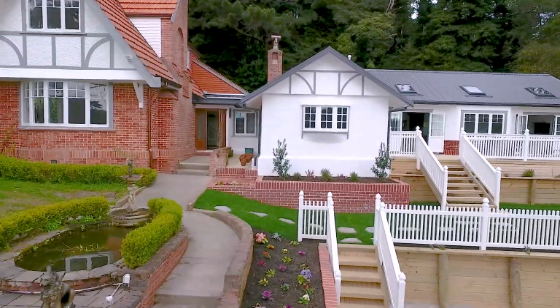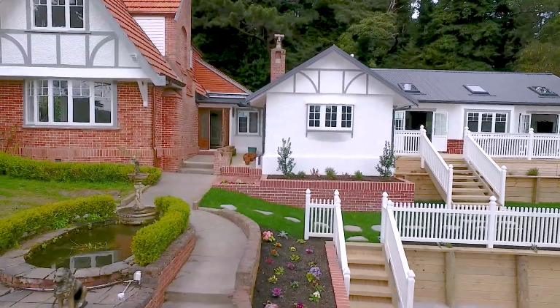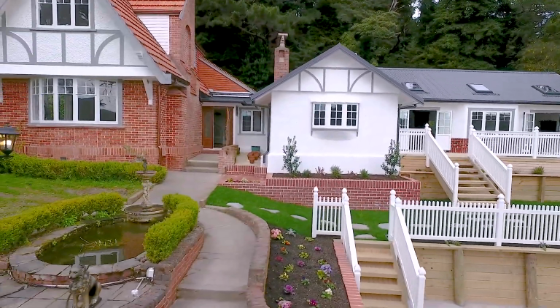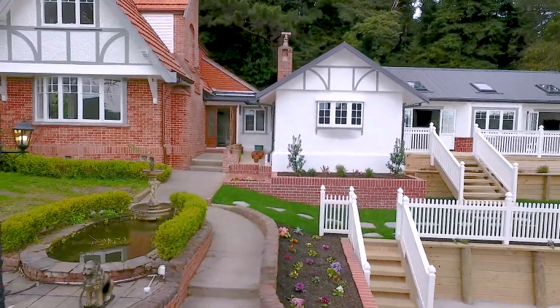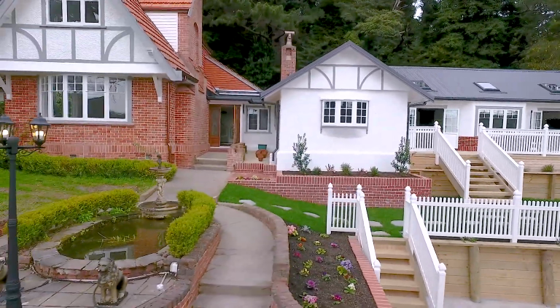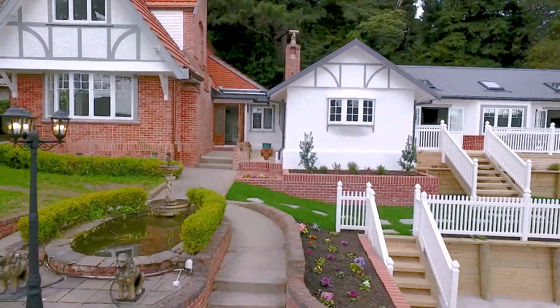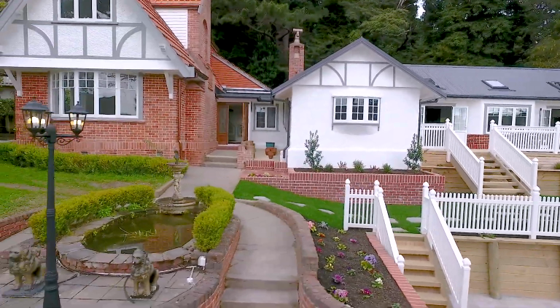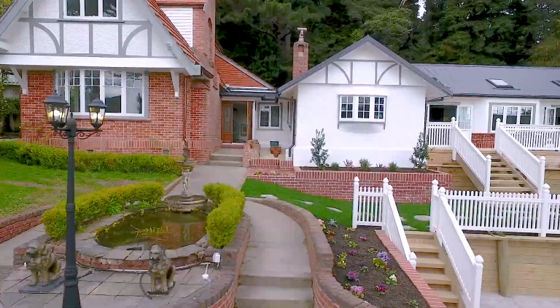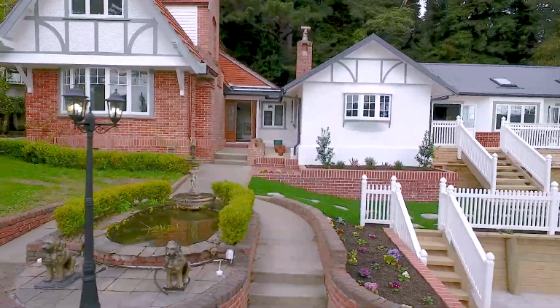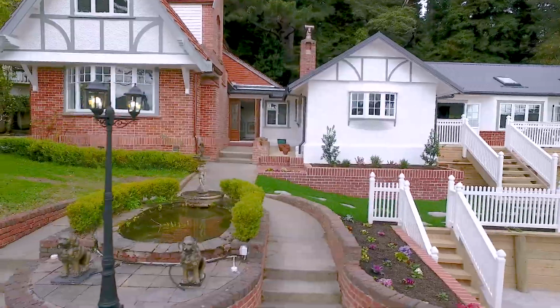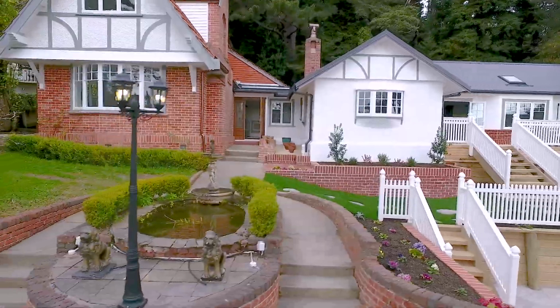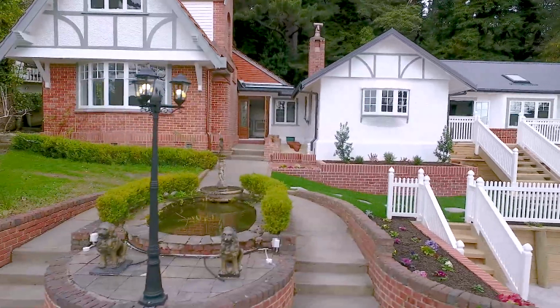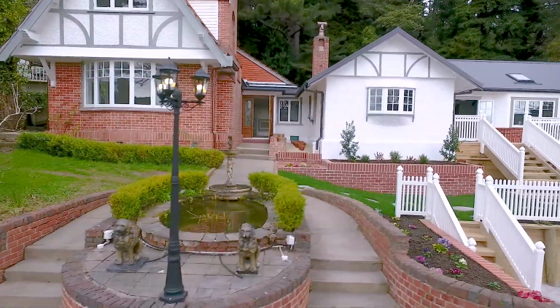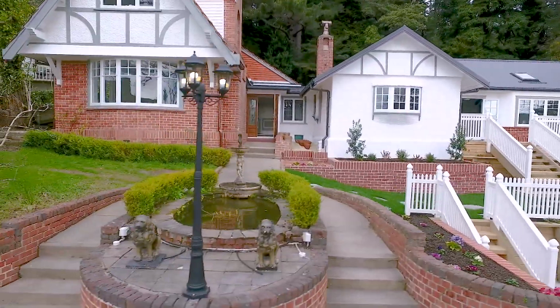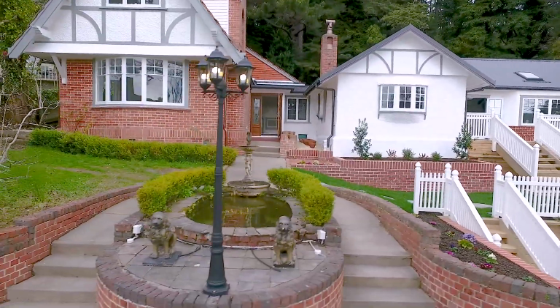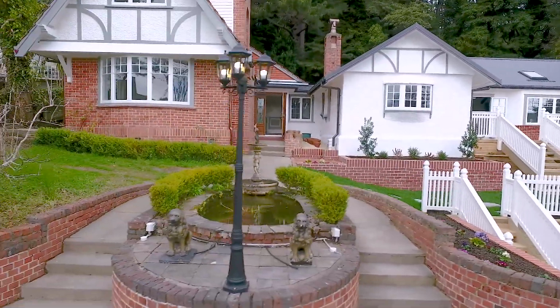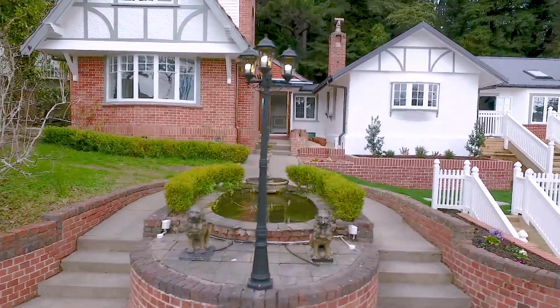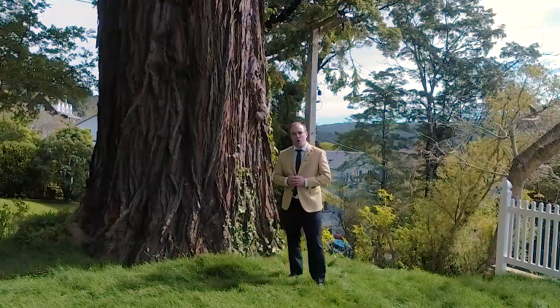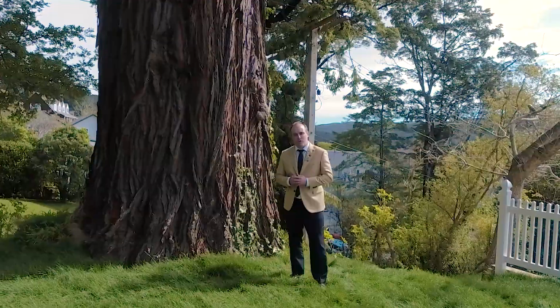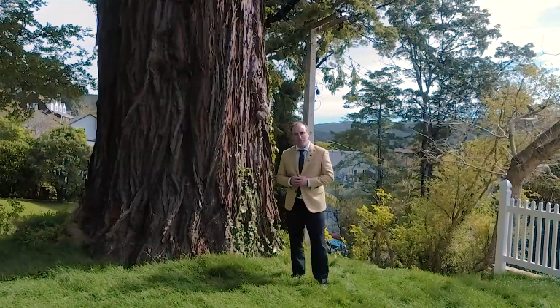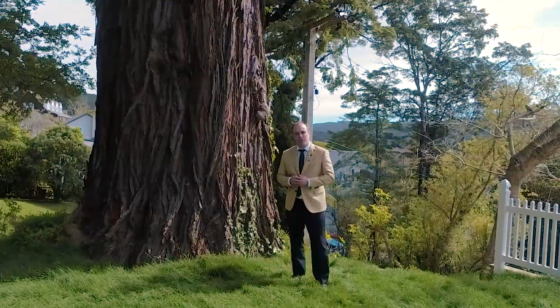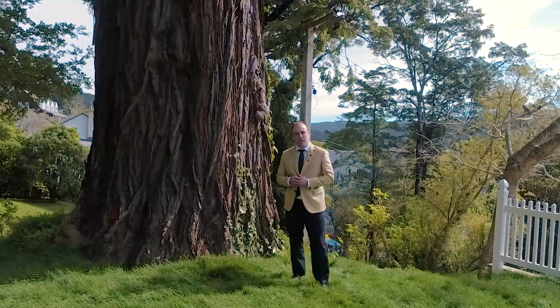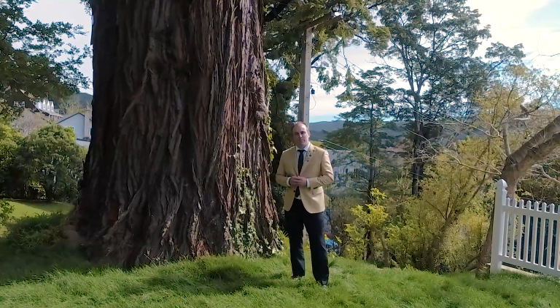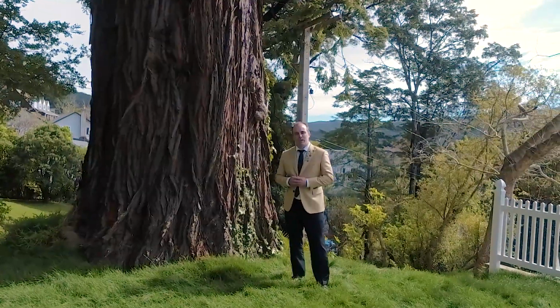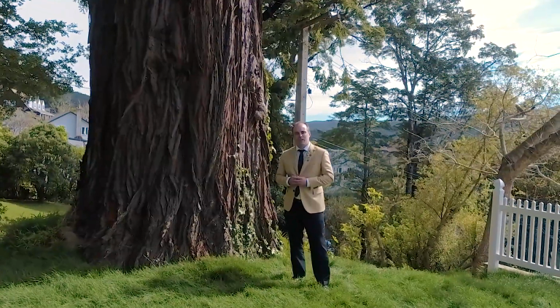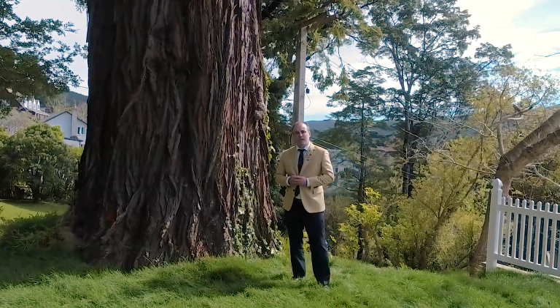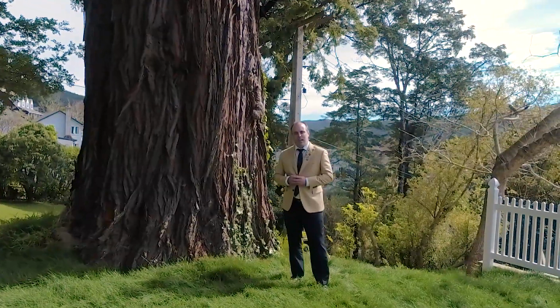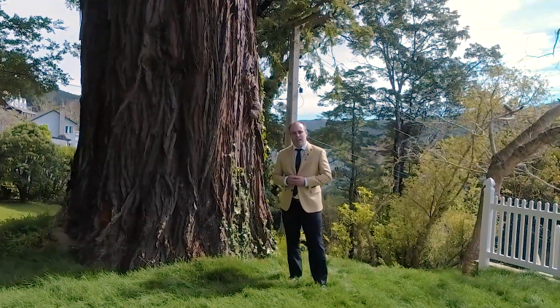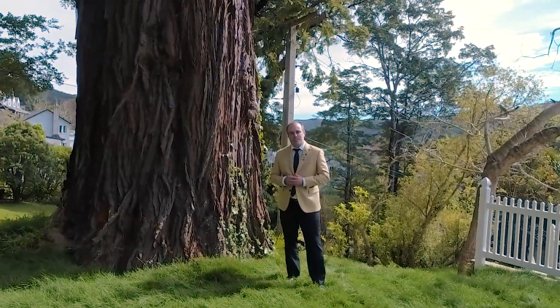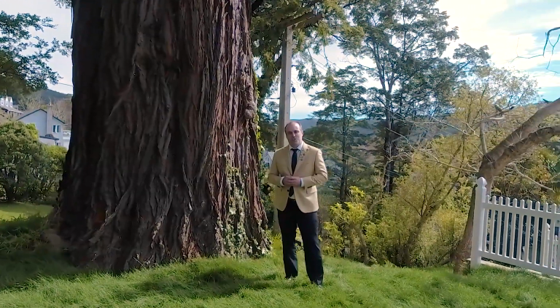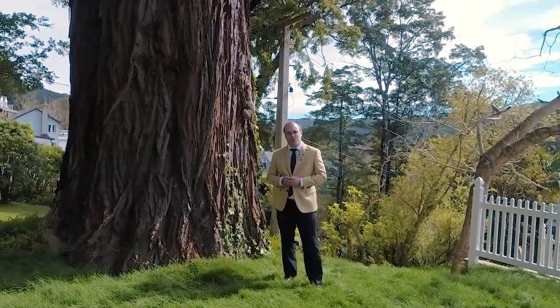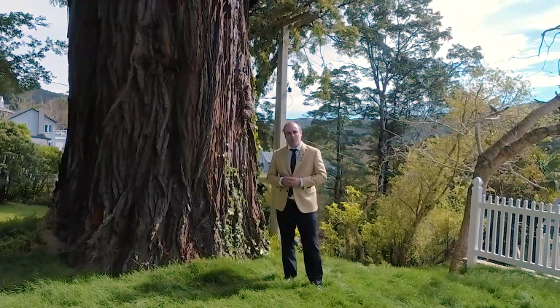We would be delighted to show you through. Give us a call for your own private viewing here at Century 21.